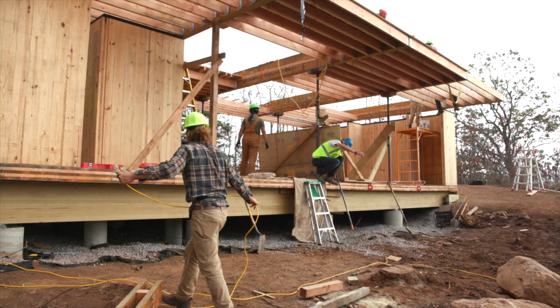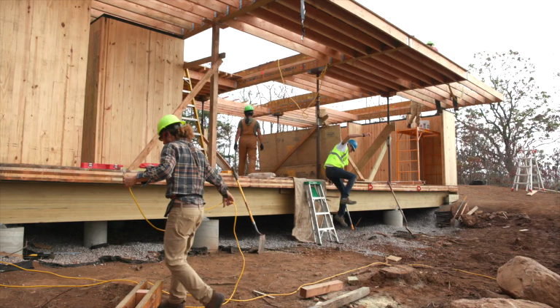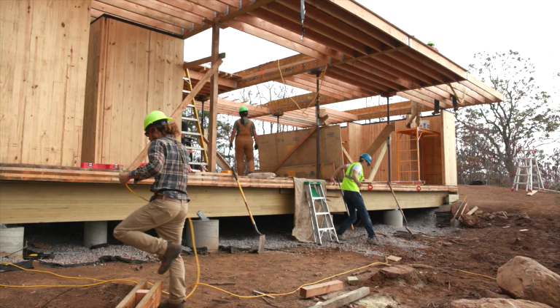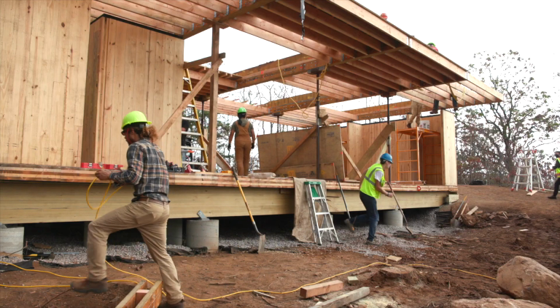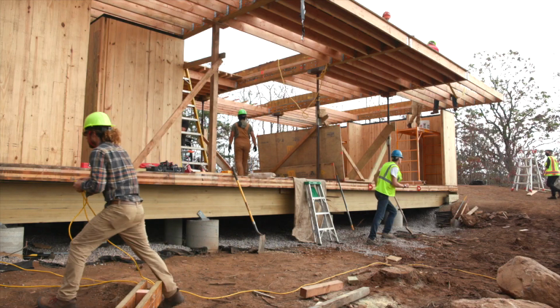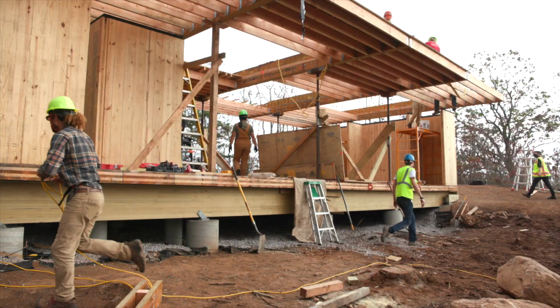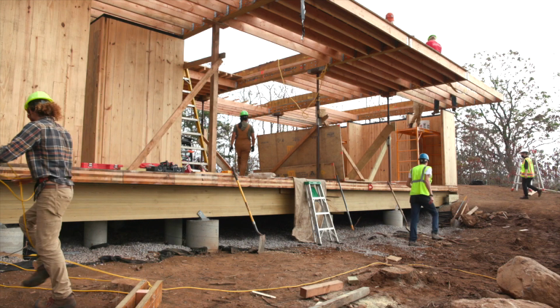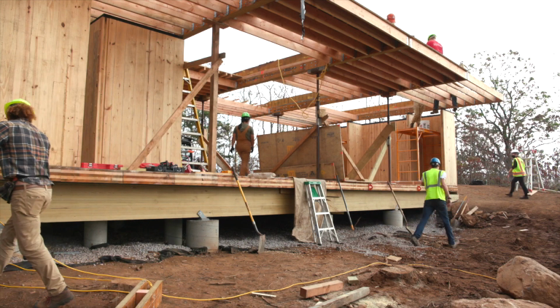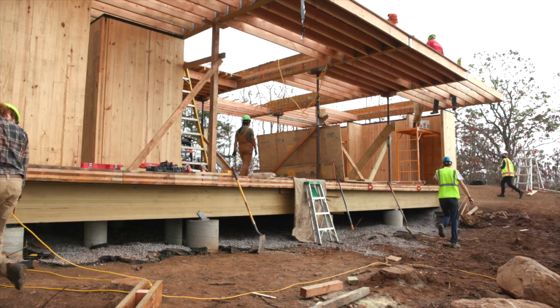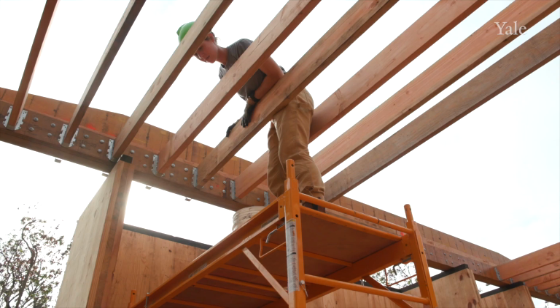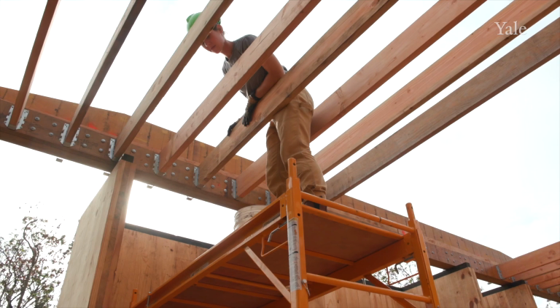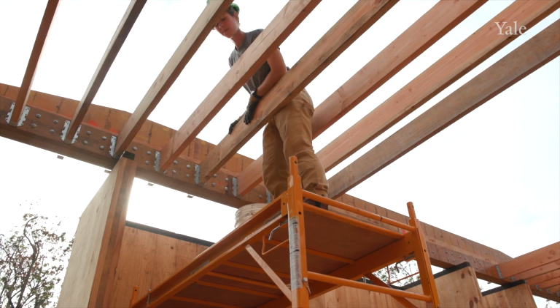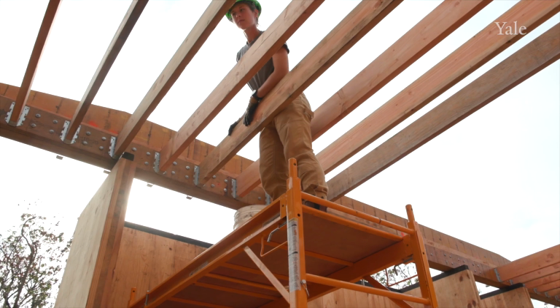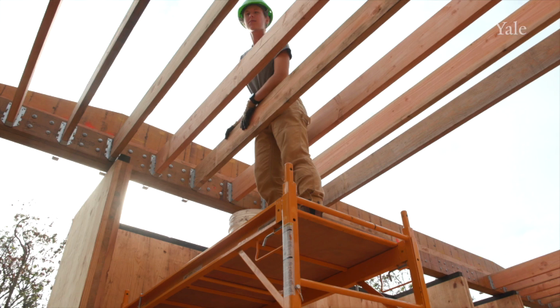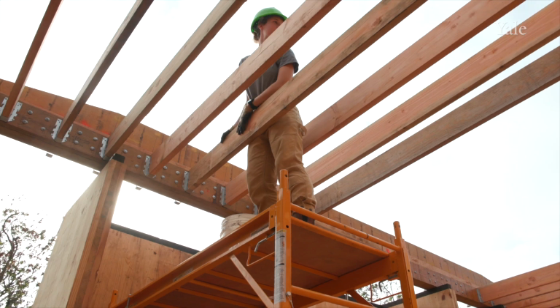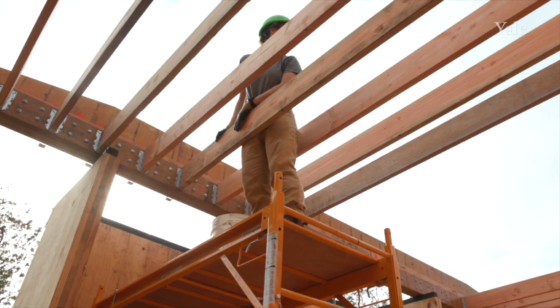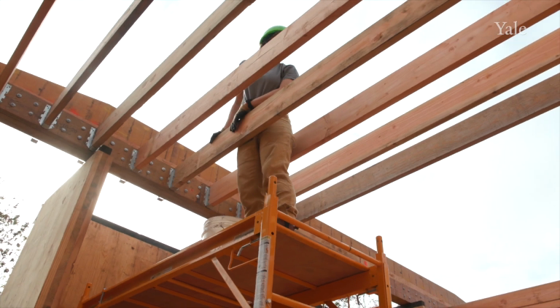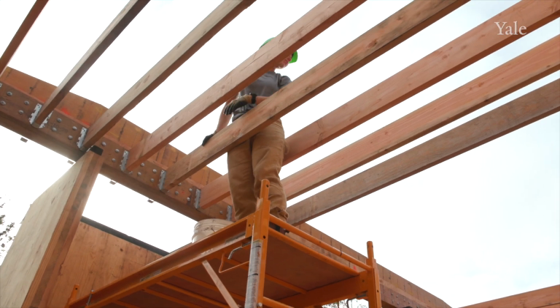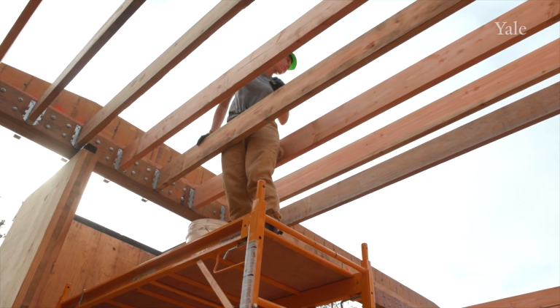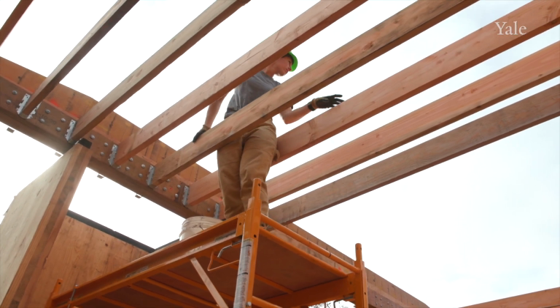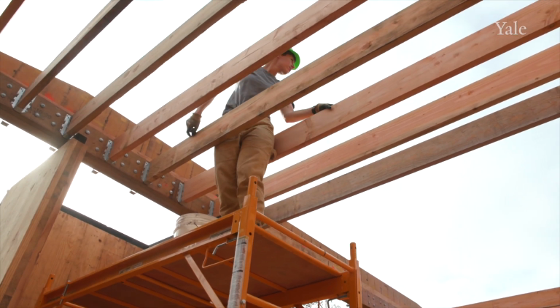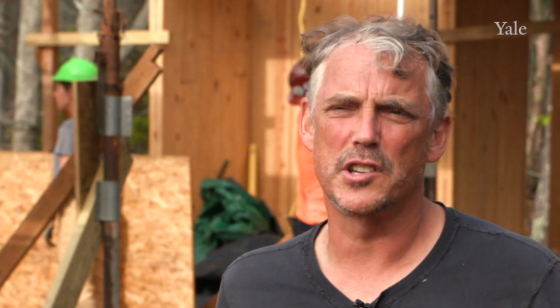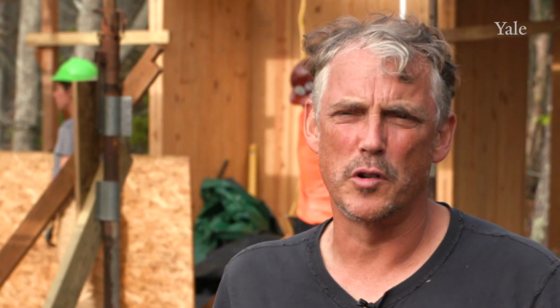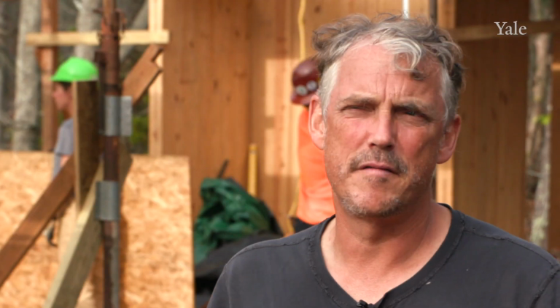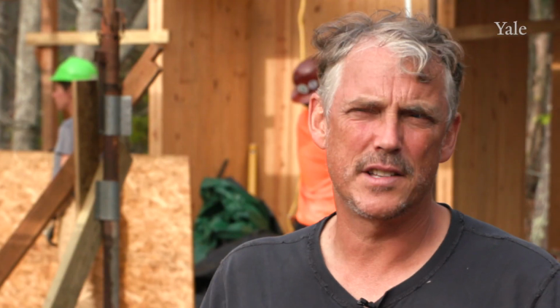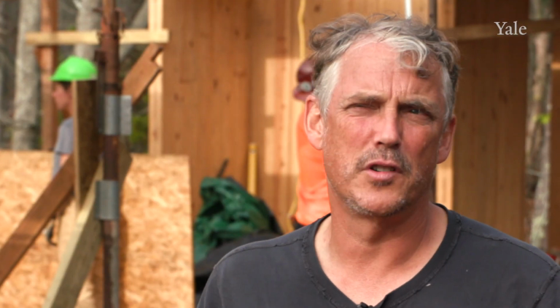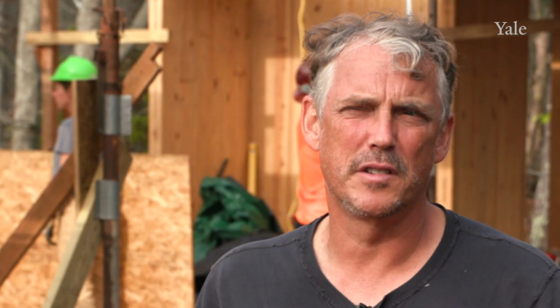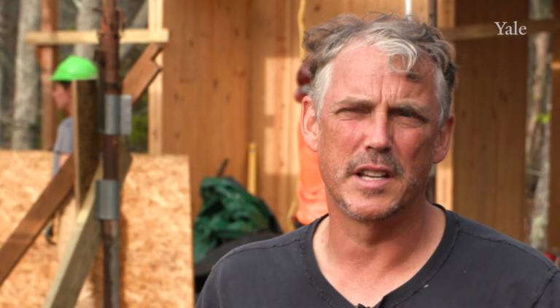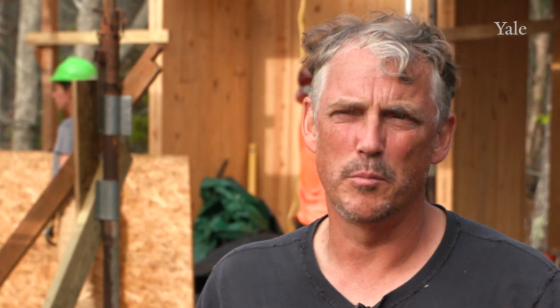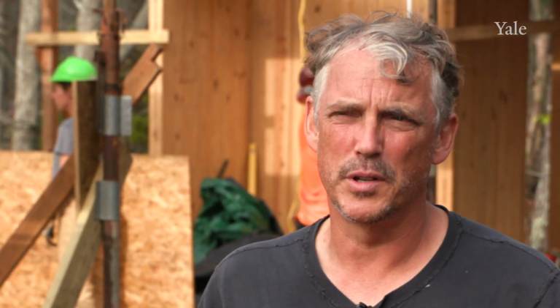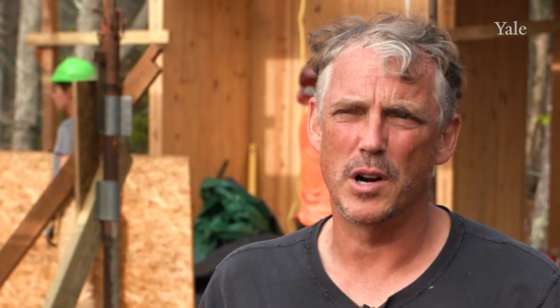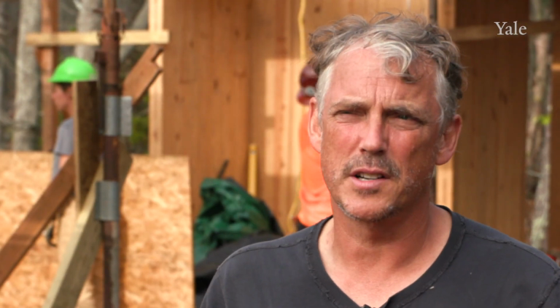This is the first project of the new Regenerative Building Lab at the Yale School of Architecture, which is a sort of advanced version of the Yale Building Project.